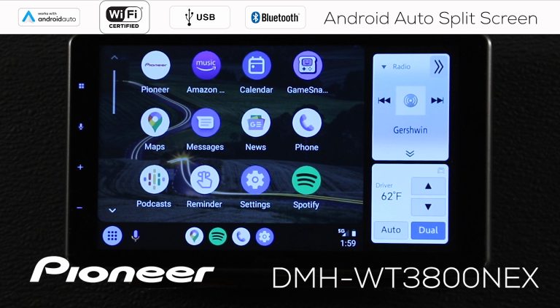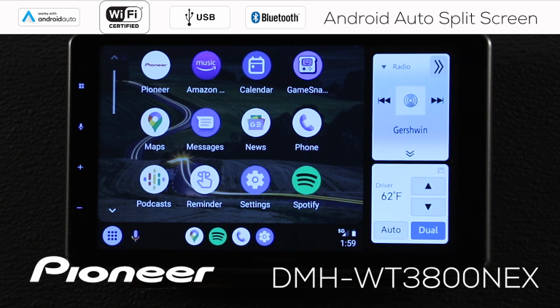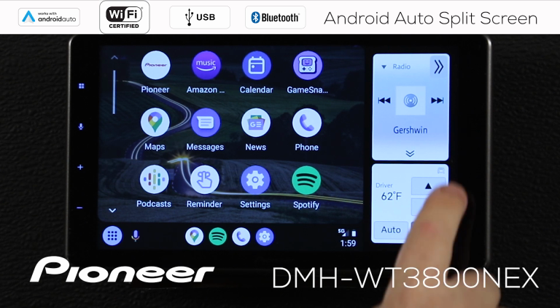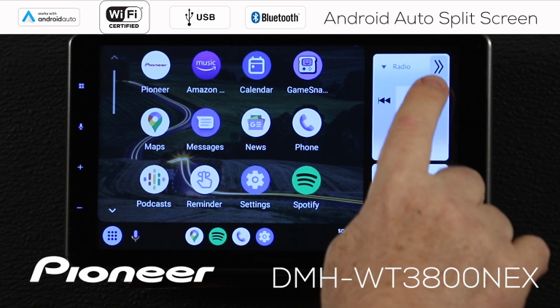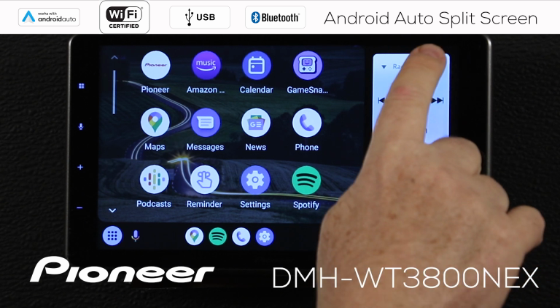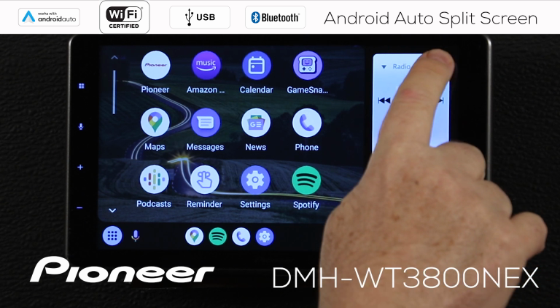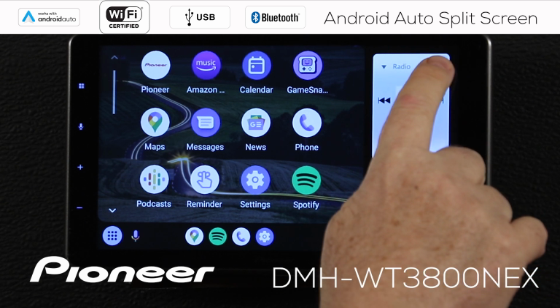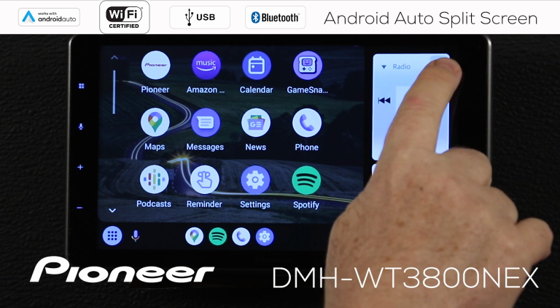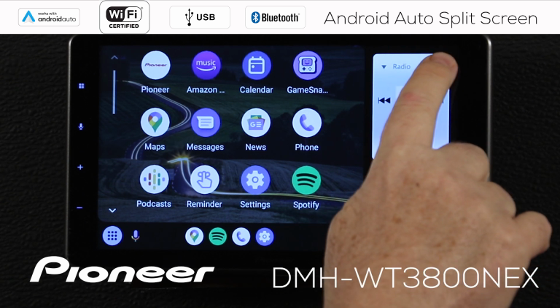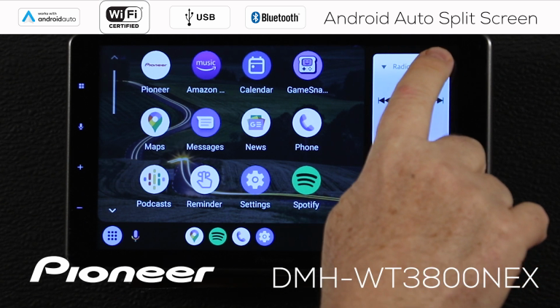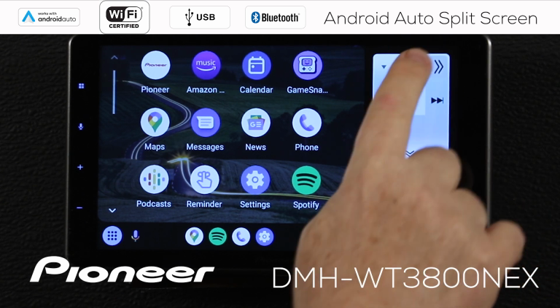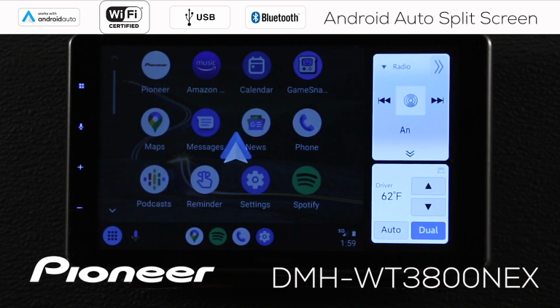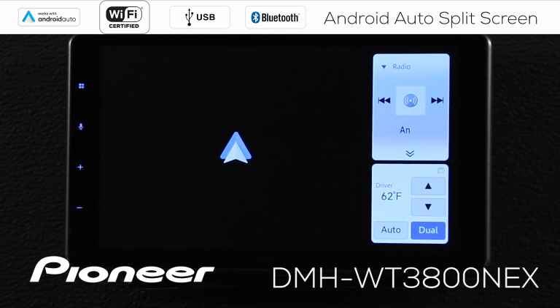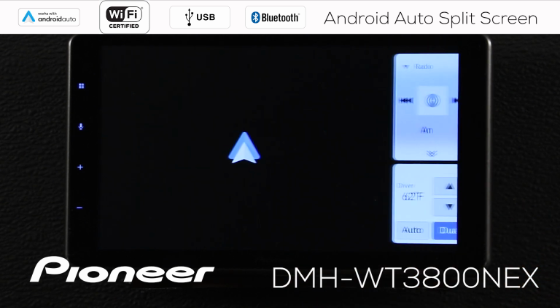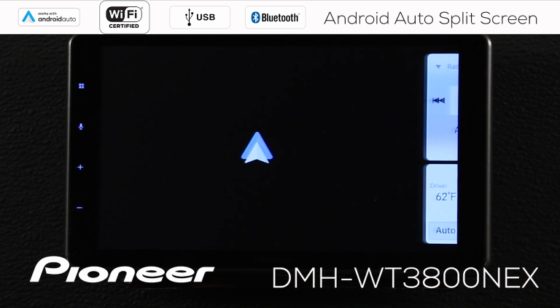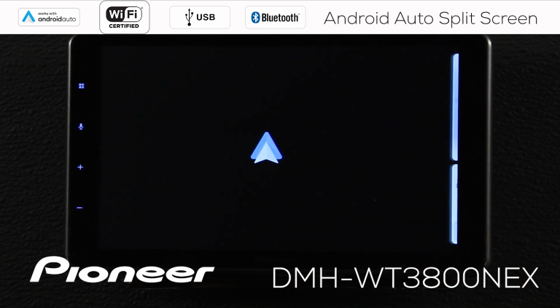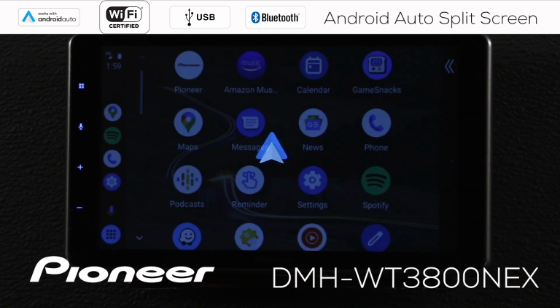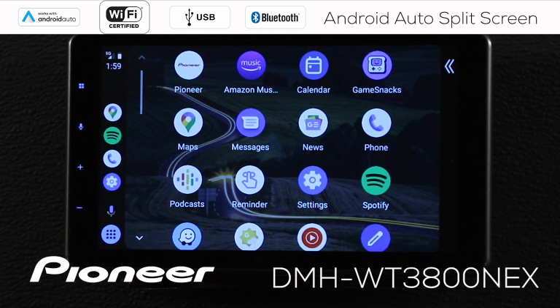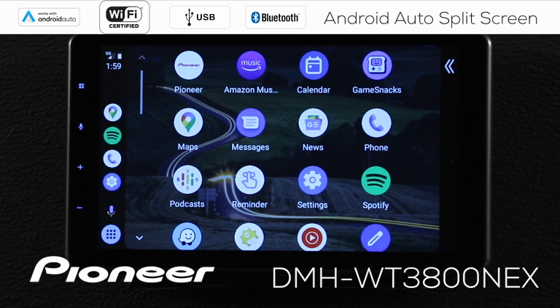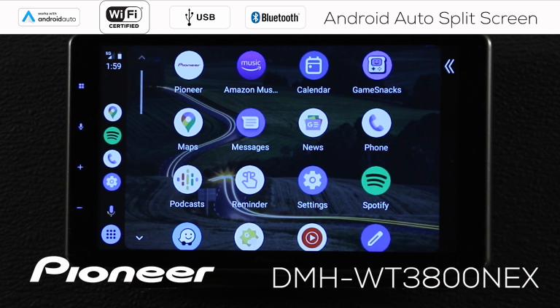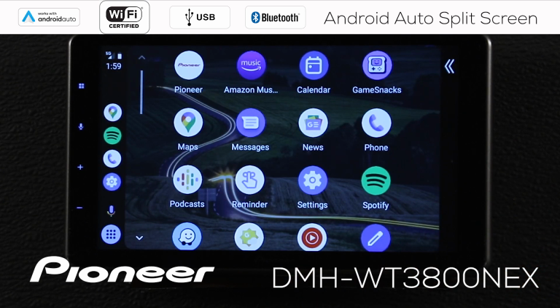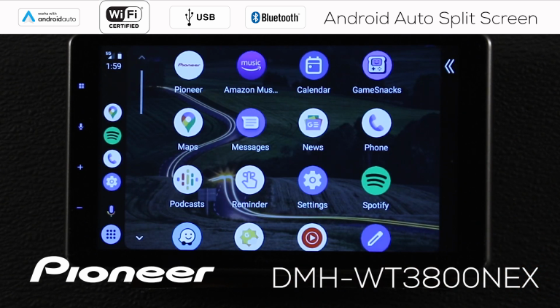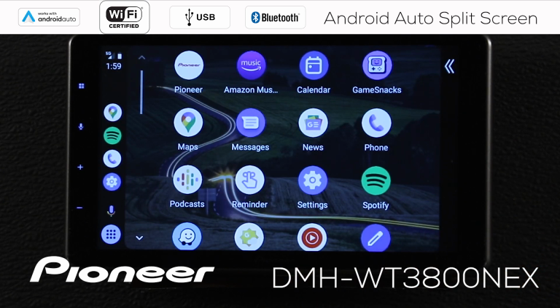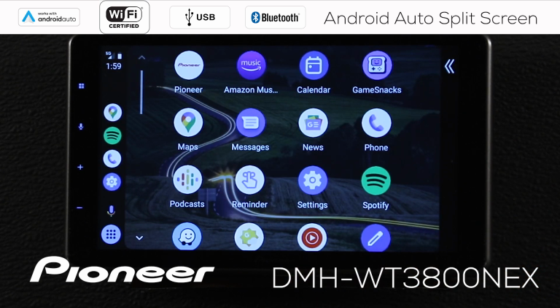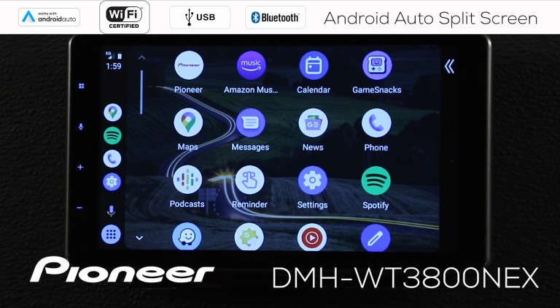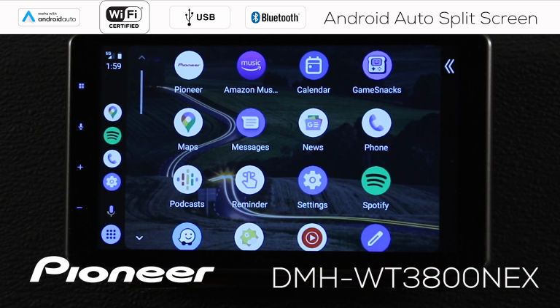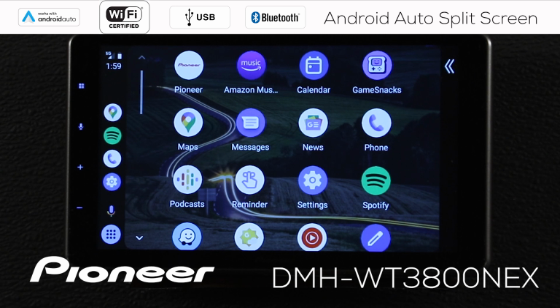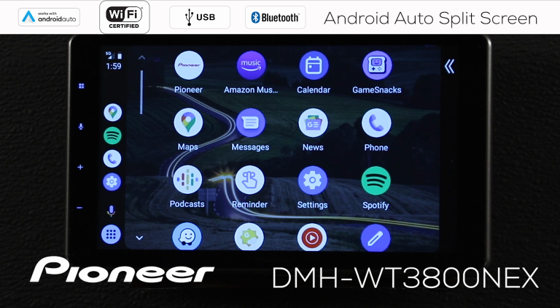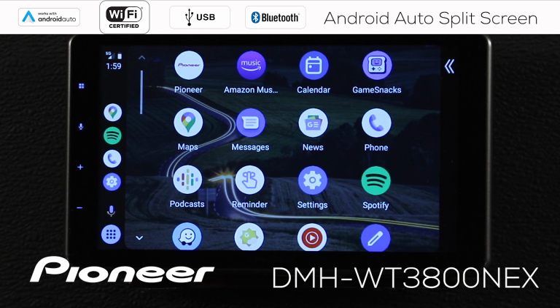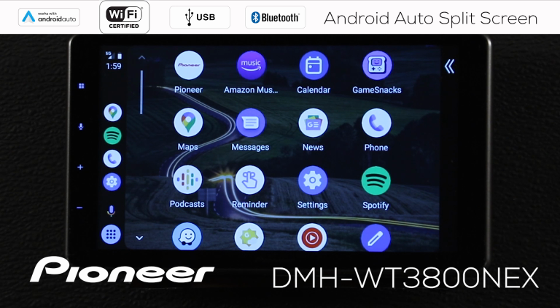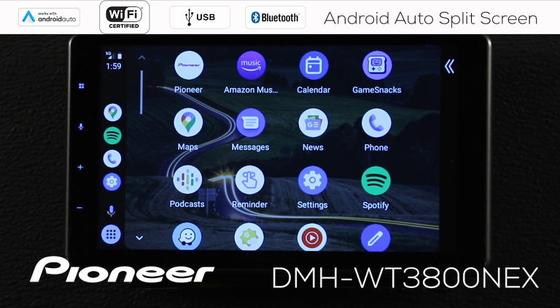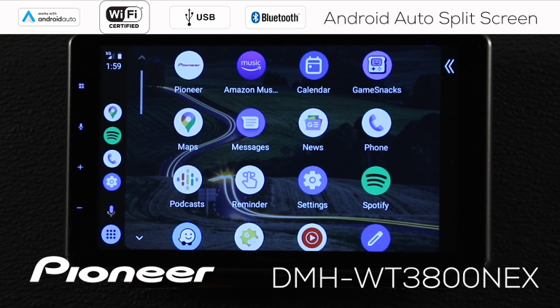If I touch that button again, I close the split screen and go back to full screen Android Auto.